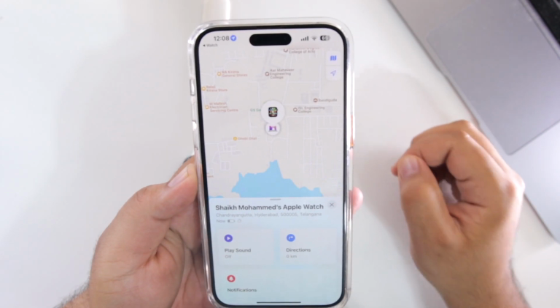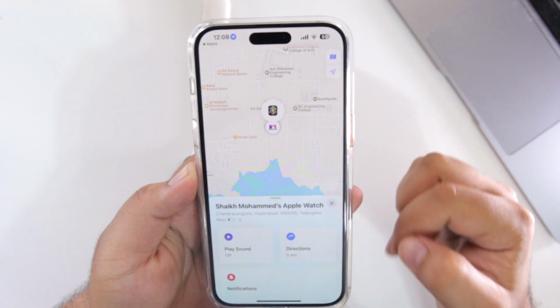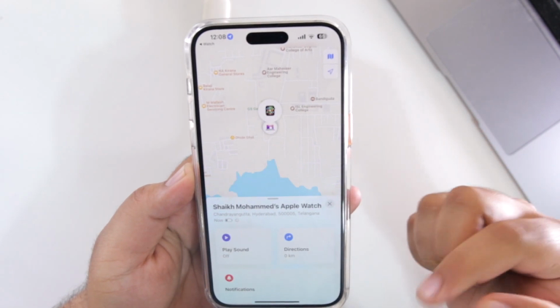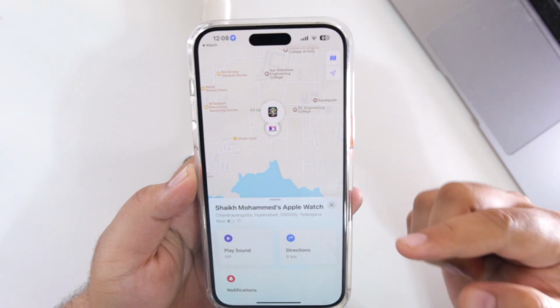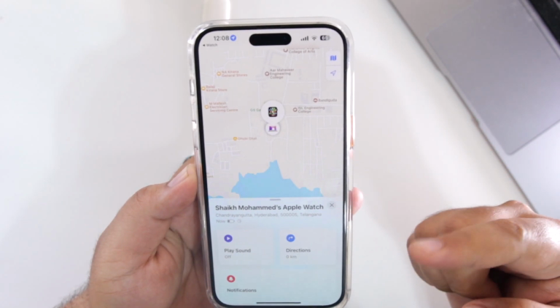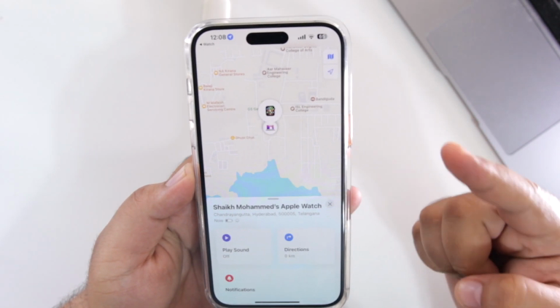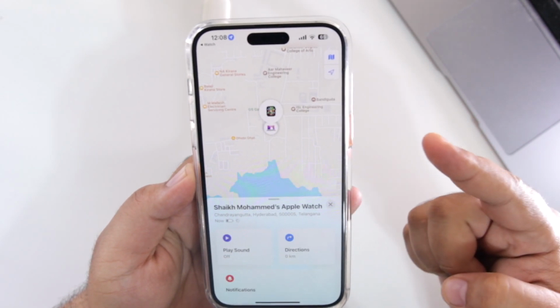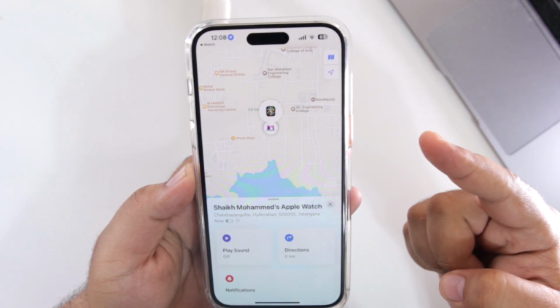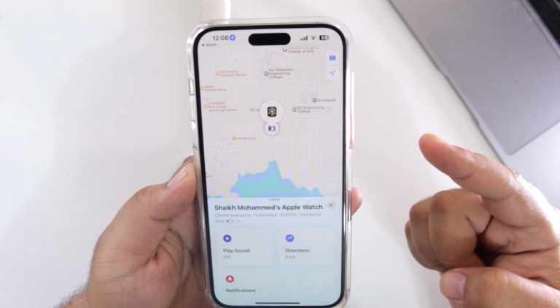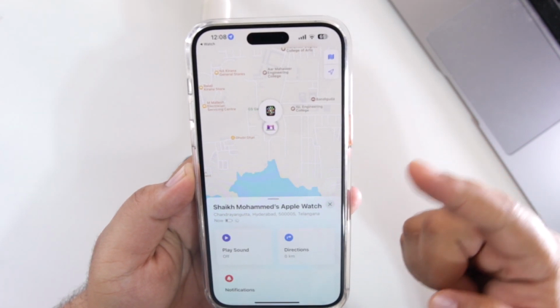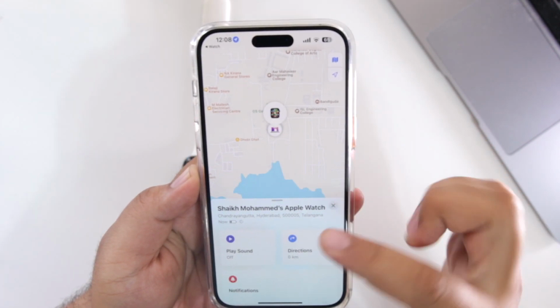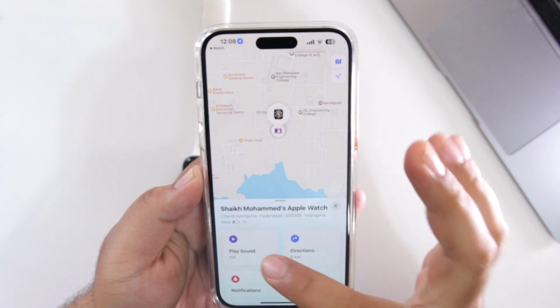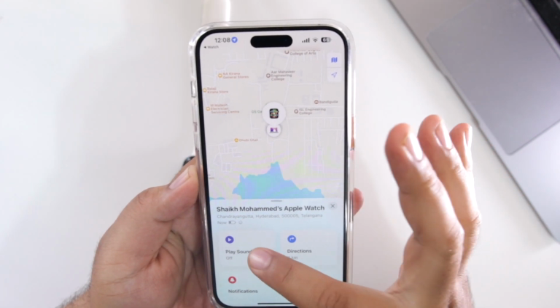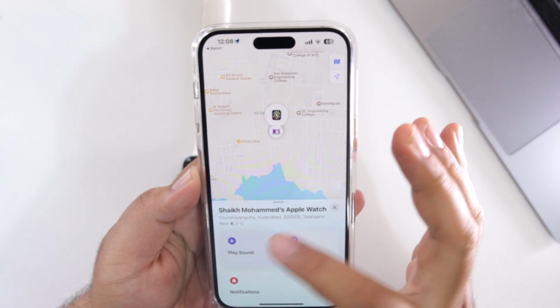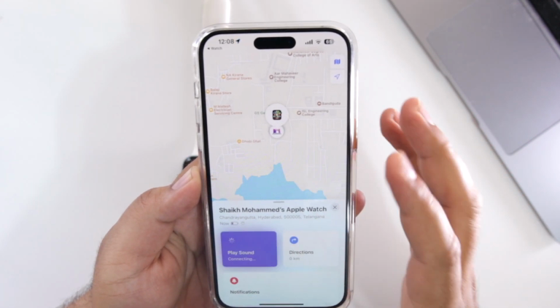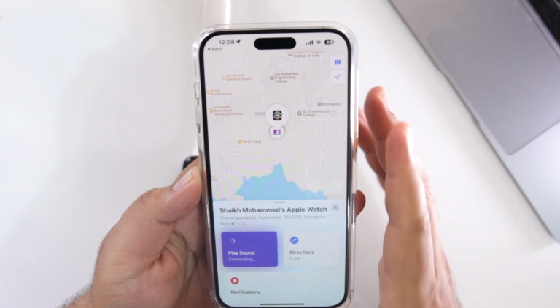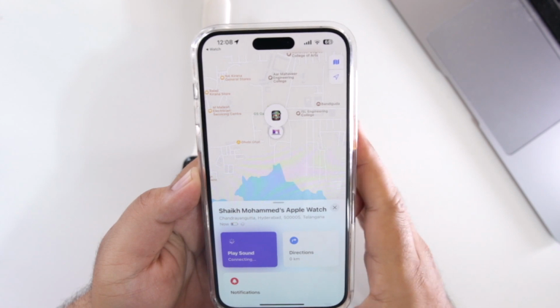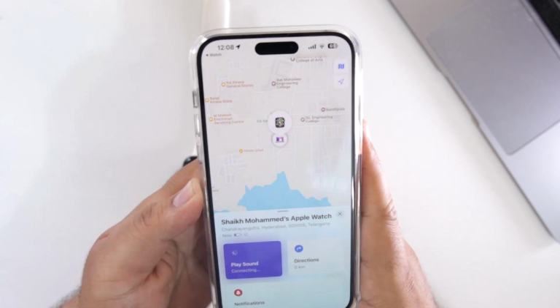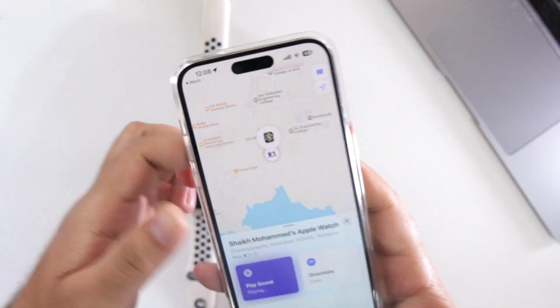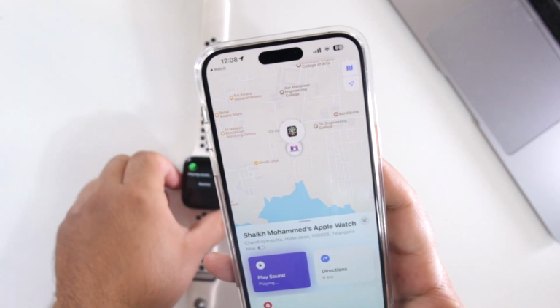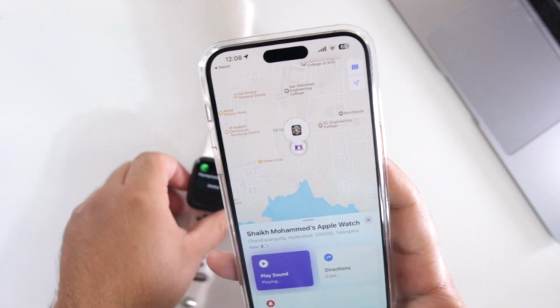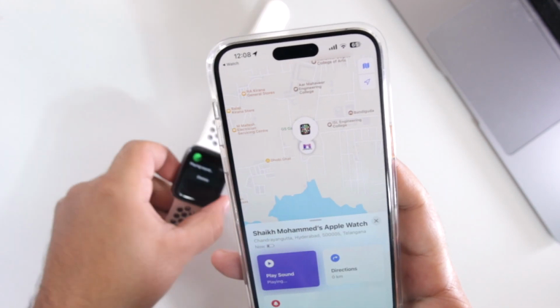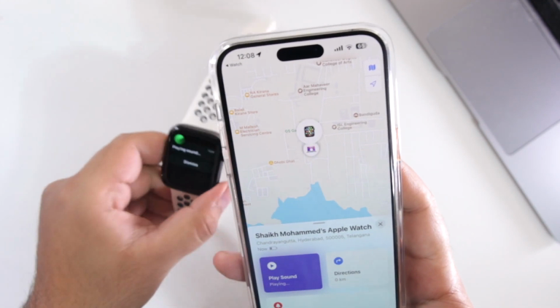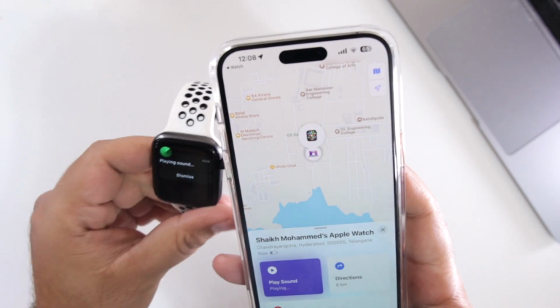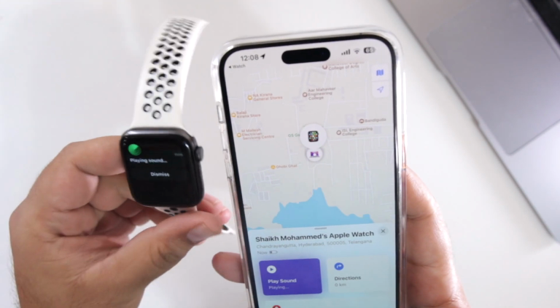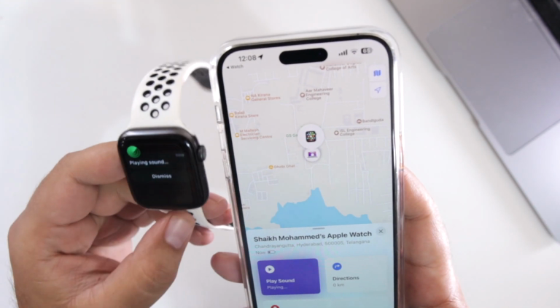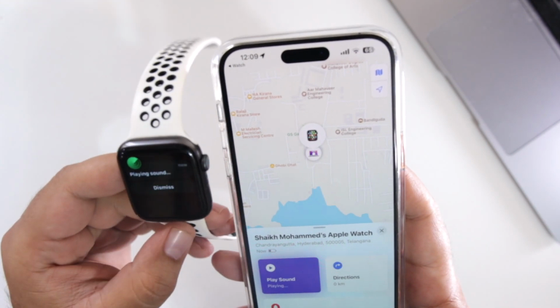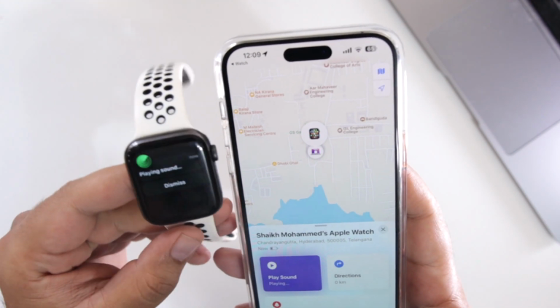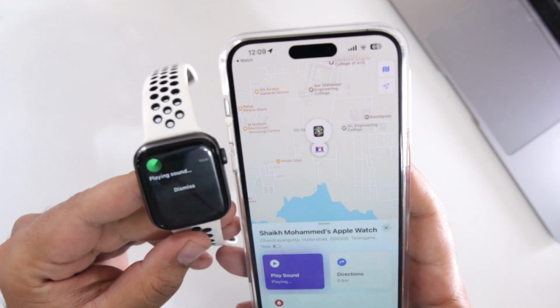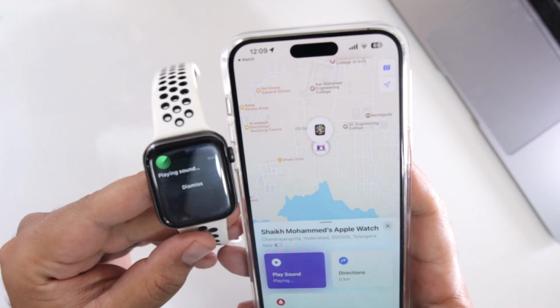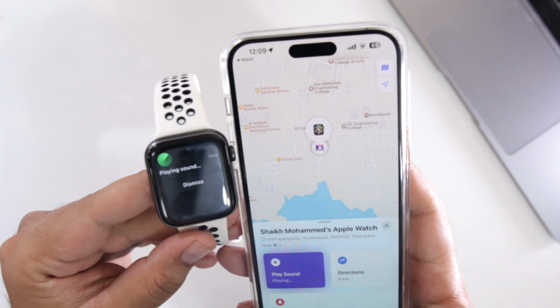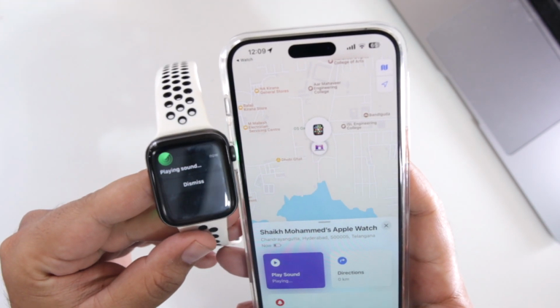This will again open the Maps. Tap on Play Sound. This will ping the Apple Watch on your iPhone.